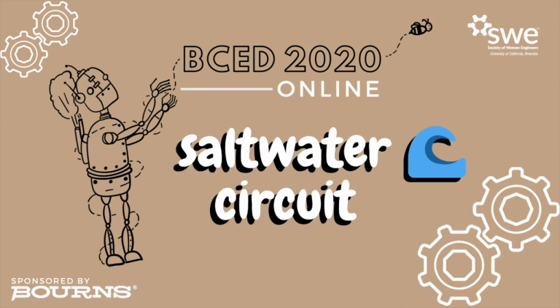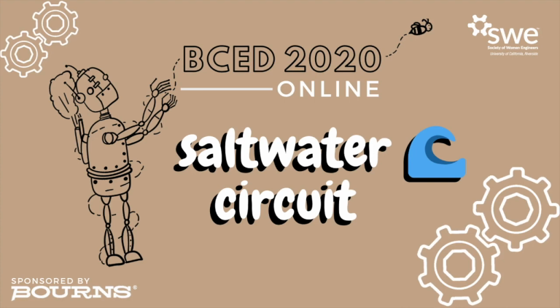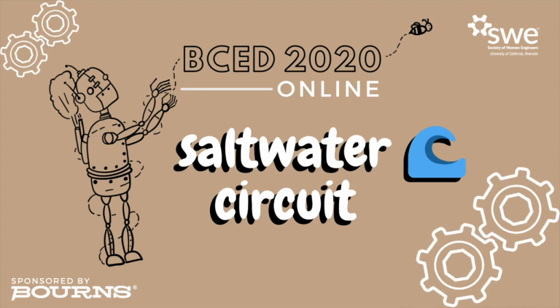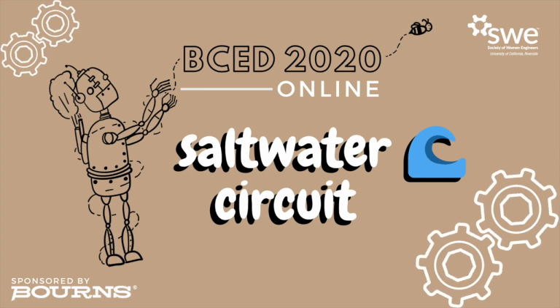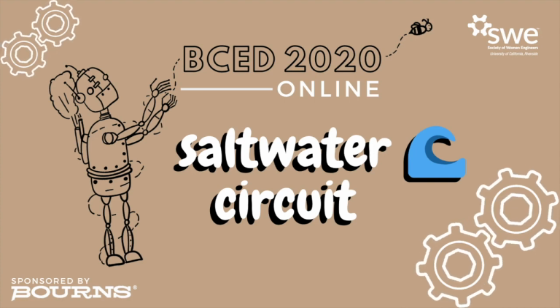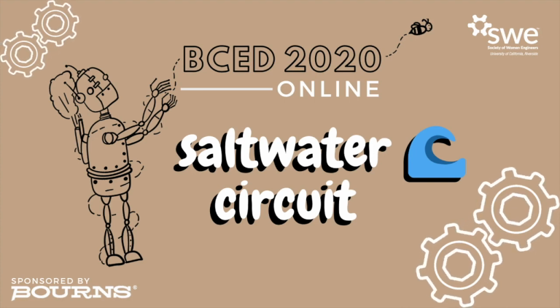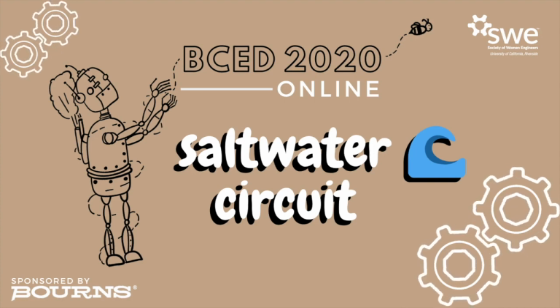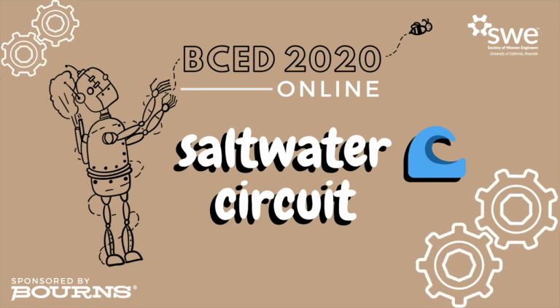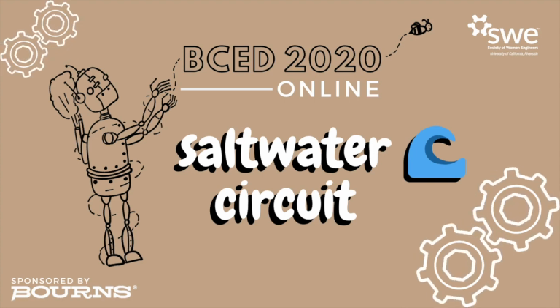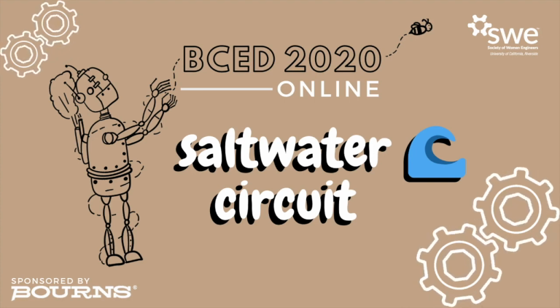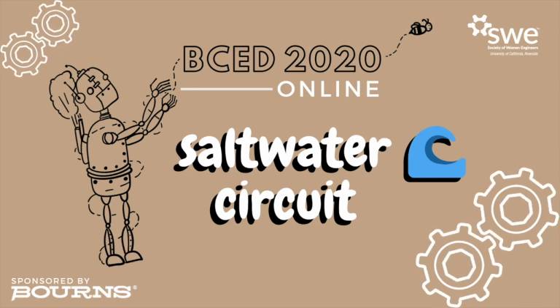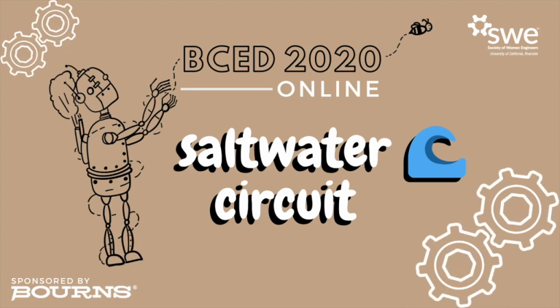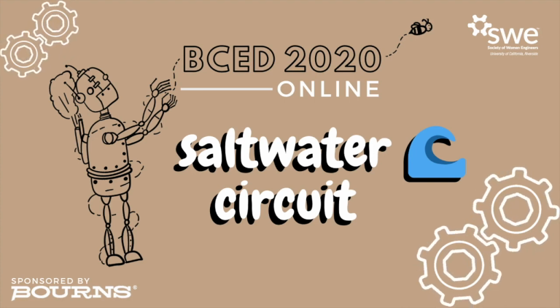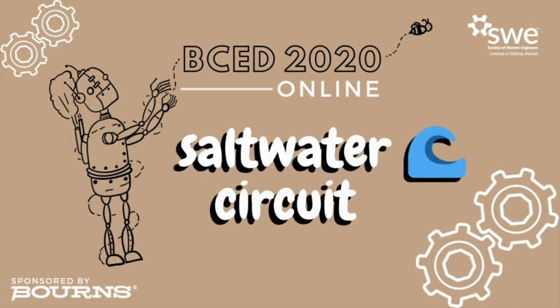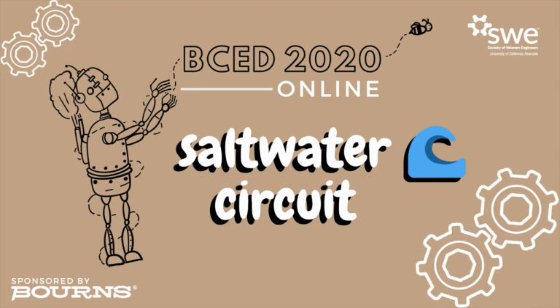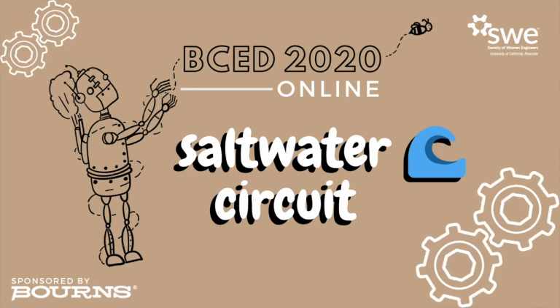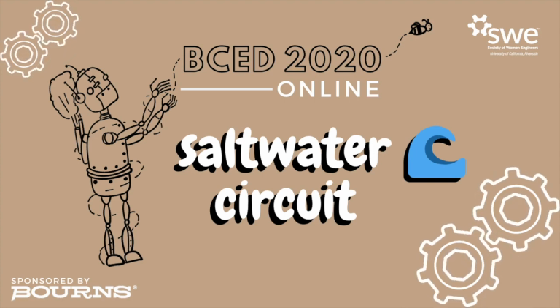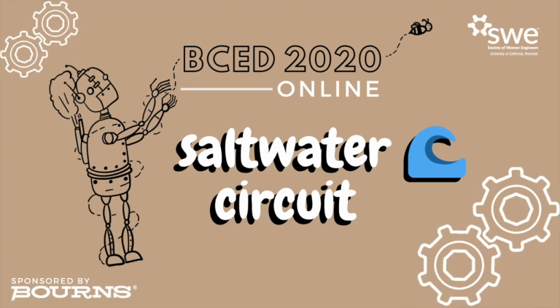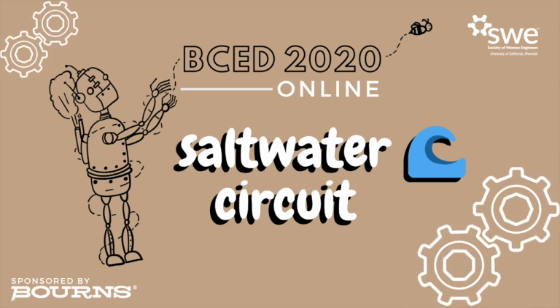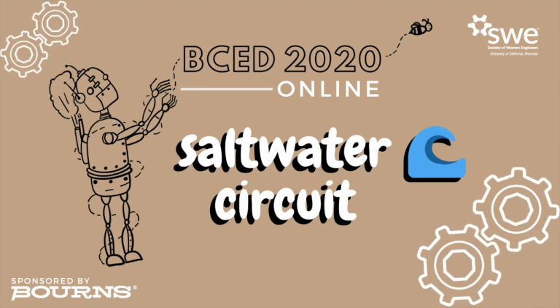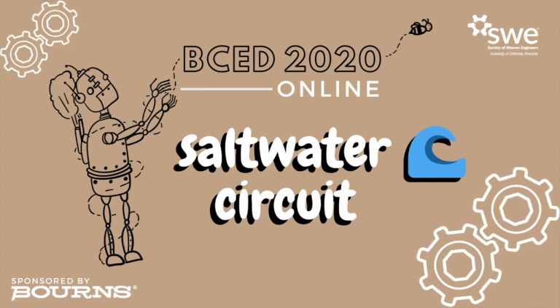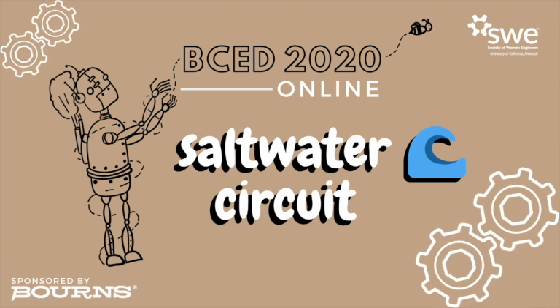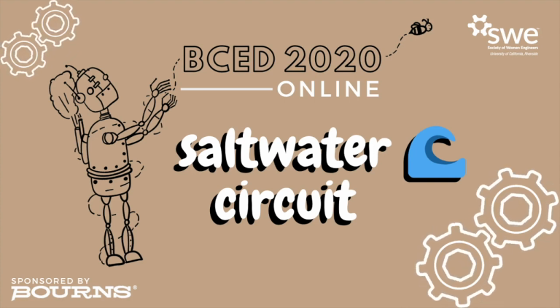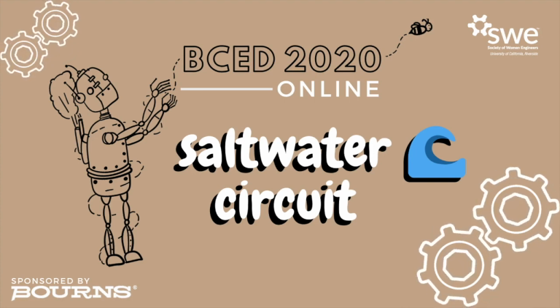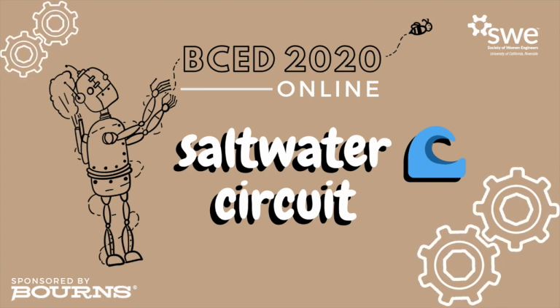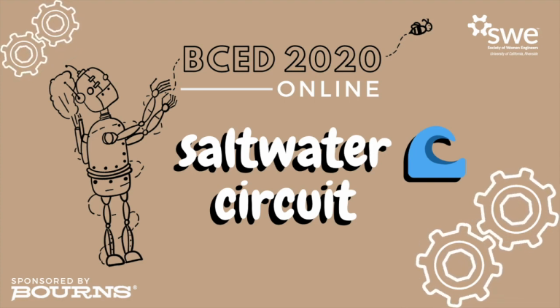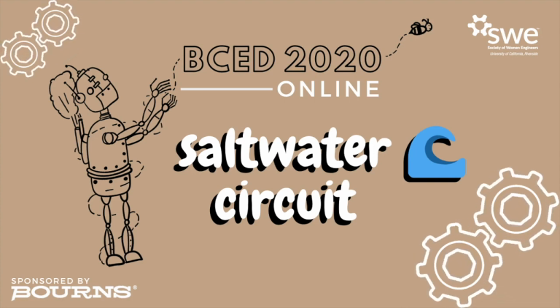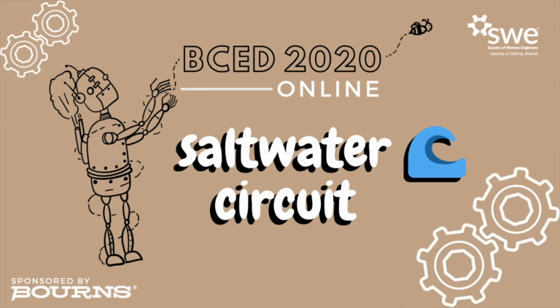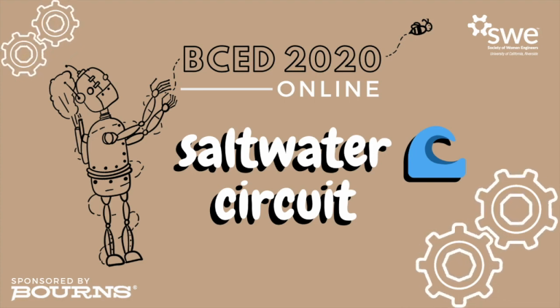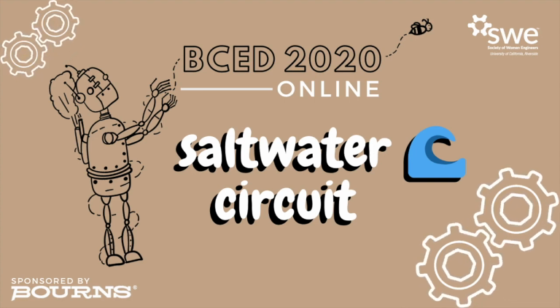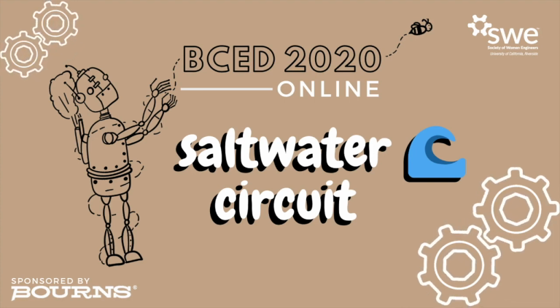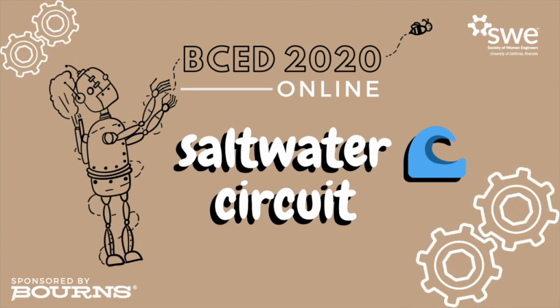Welcome to BCED Online 2020. Today we'll be making a salt water circuit.